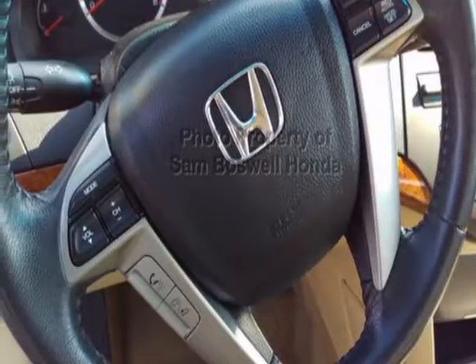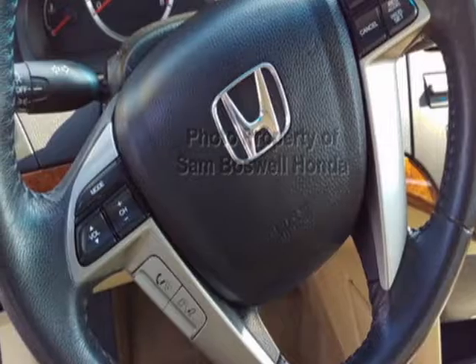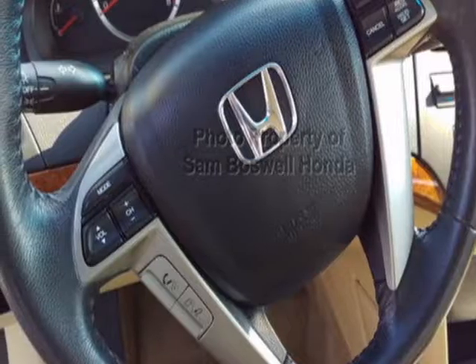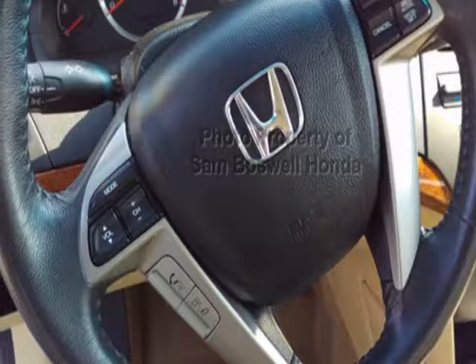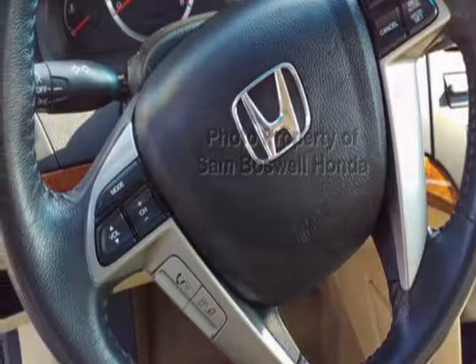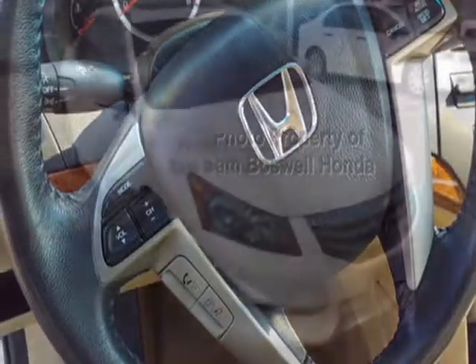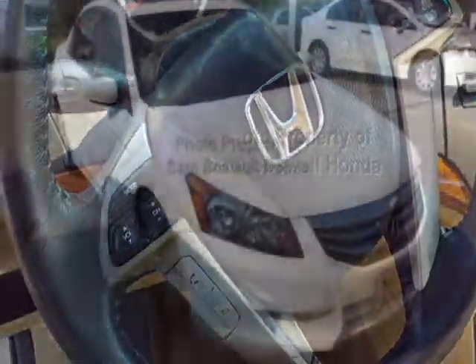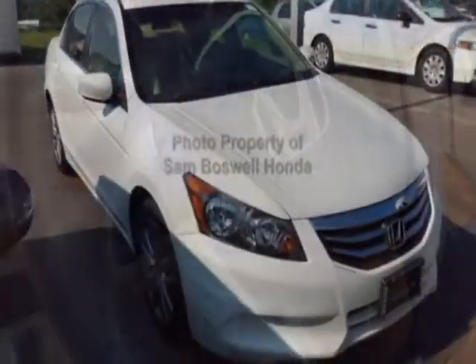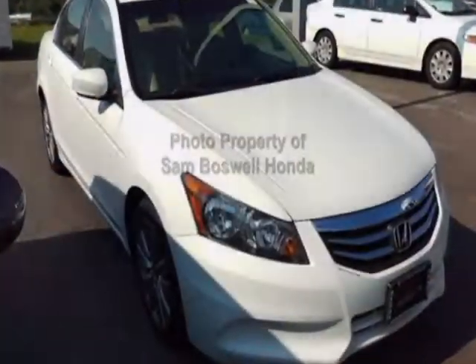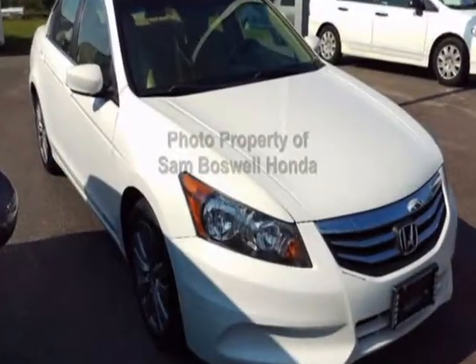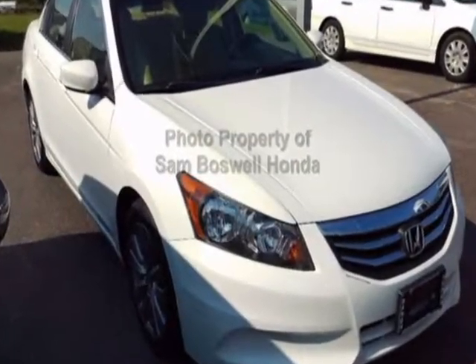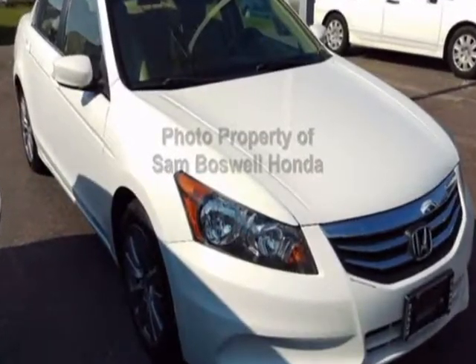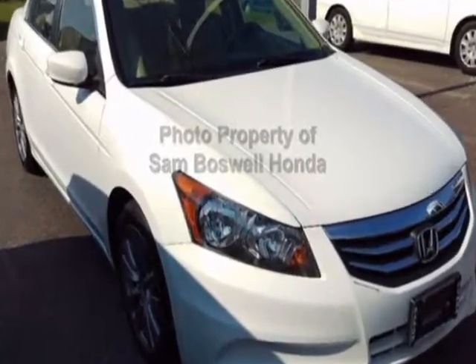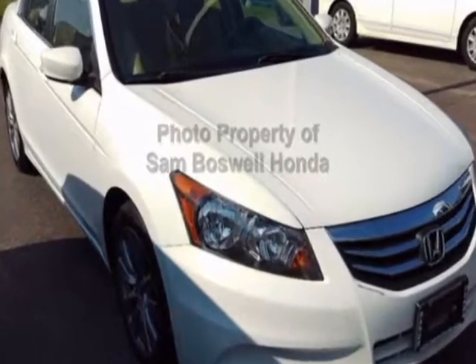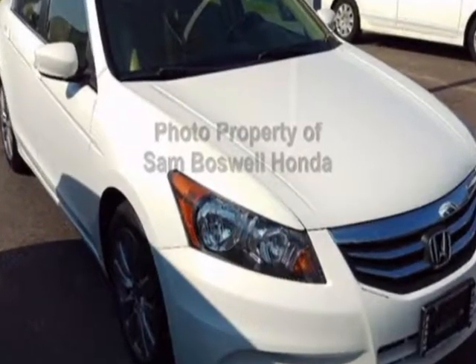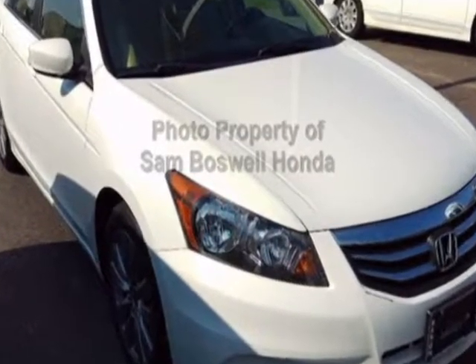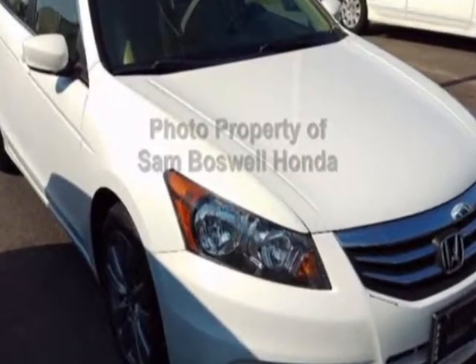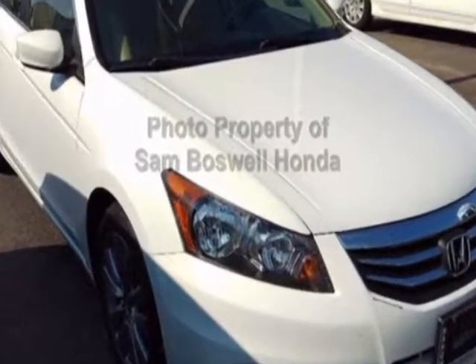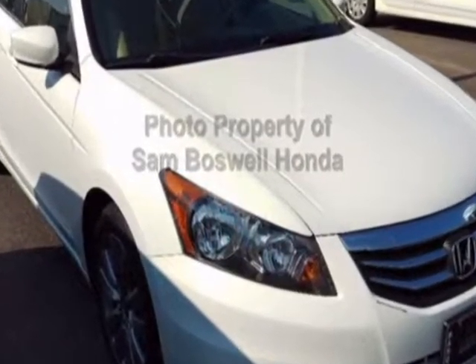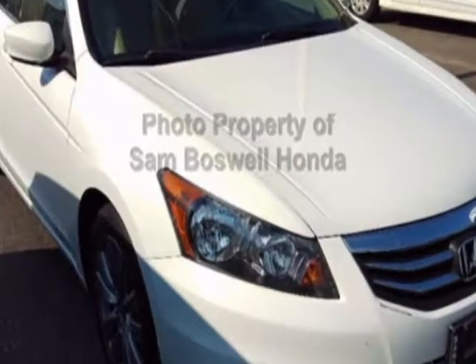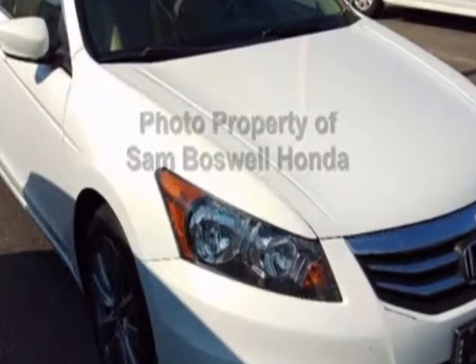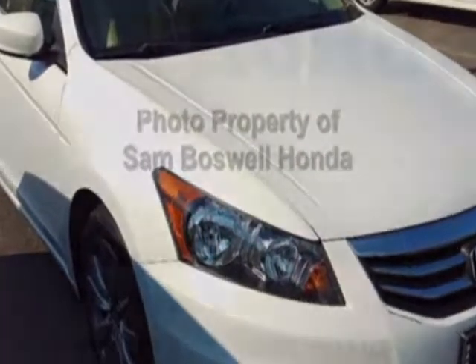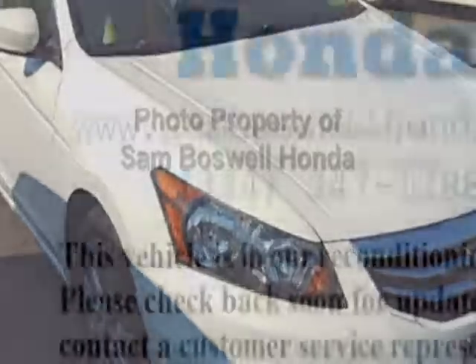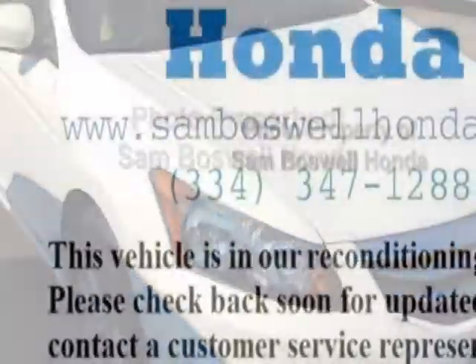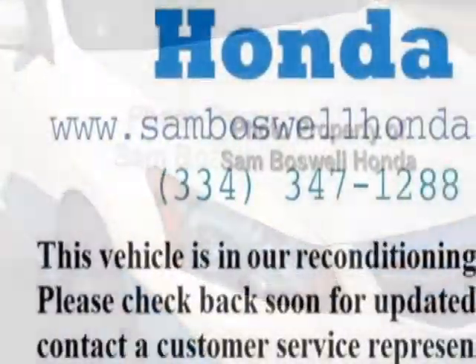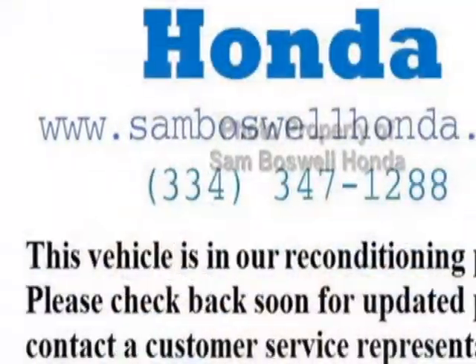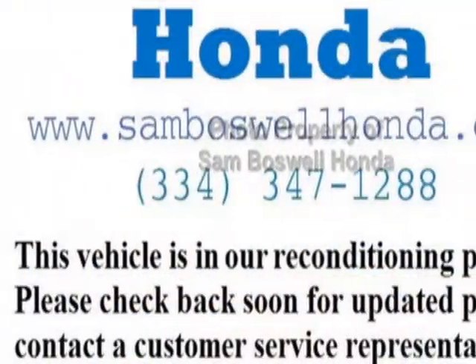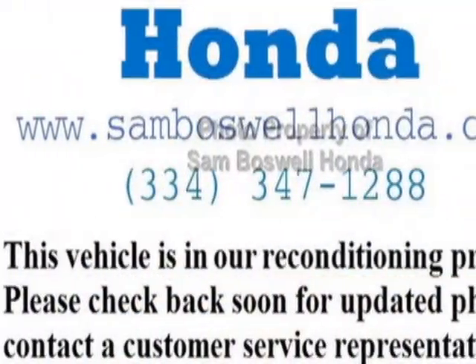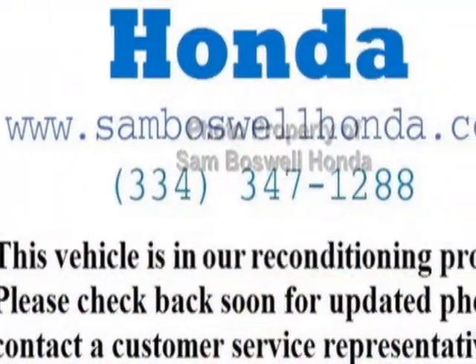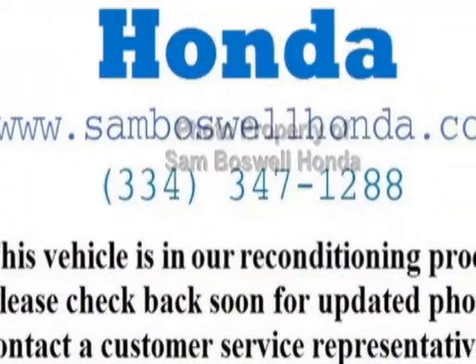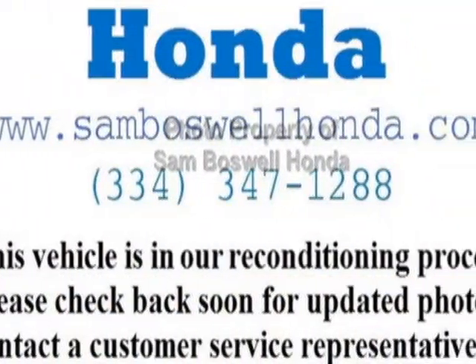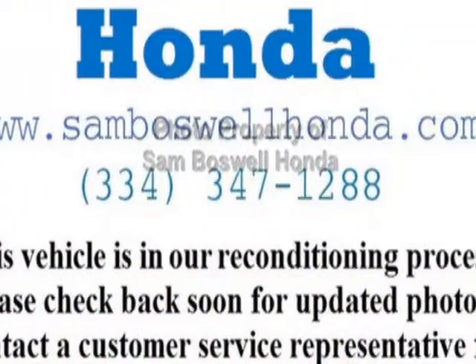Call 334-347-1288 or email our friendly sales staff today to schedule a test drive.